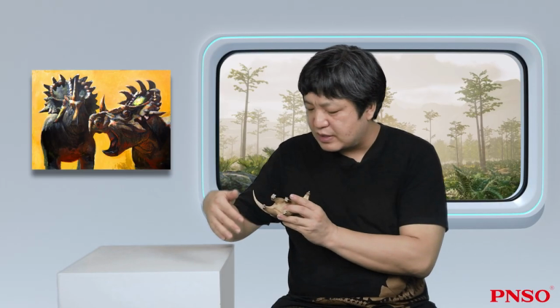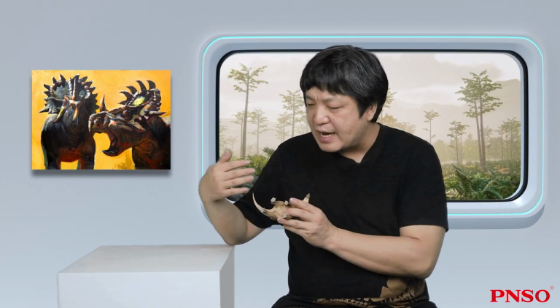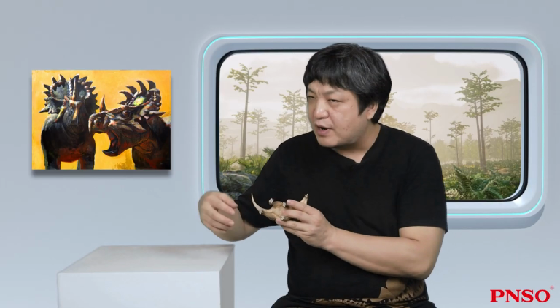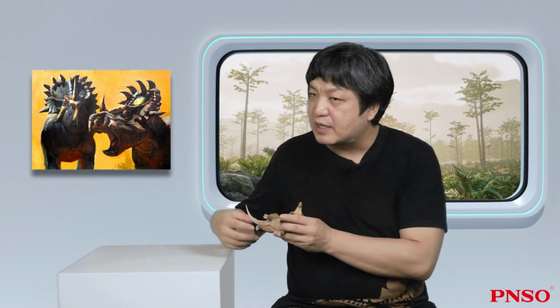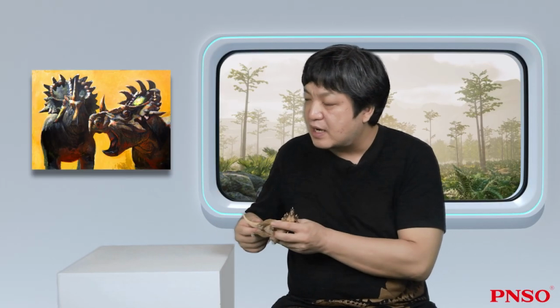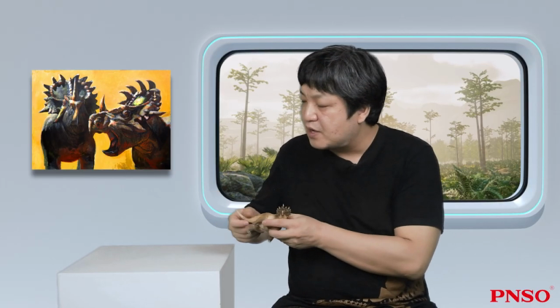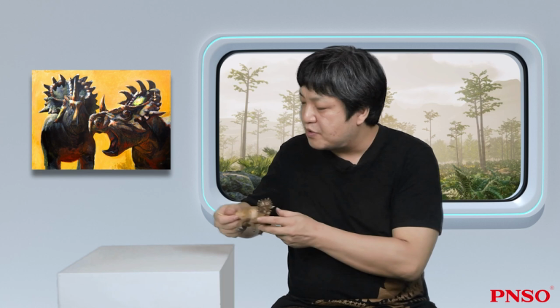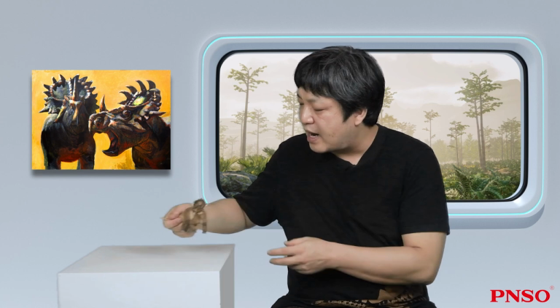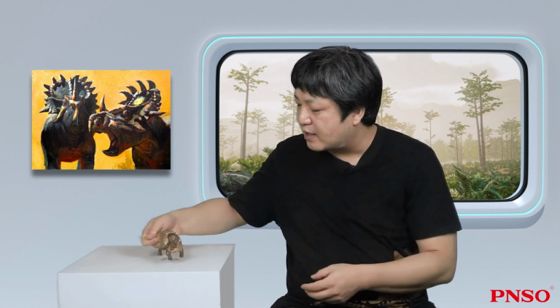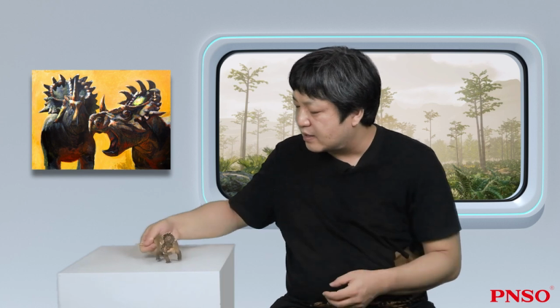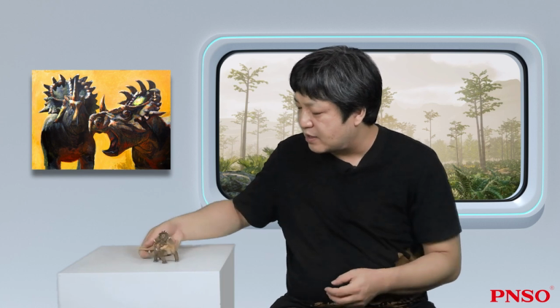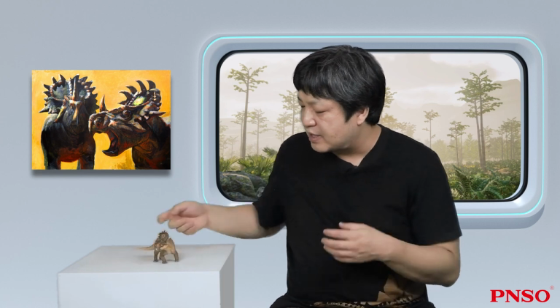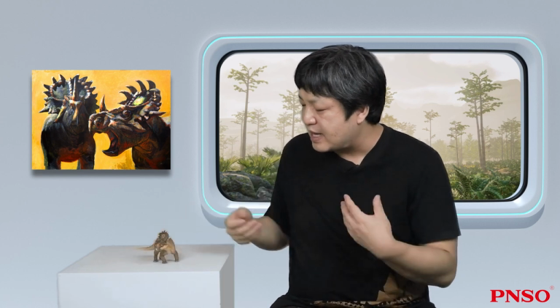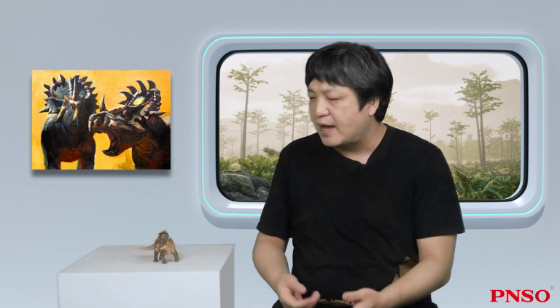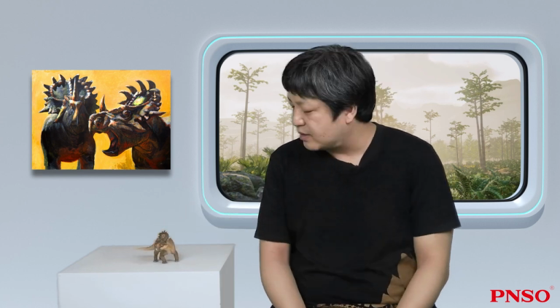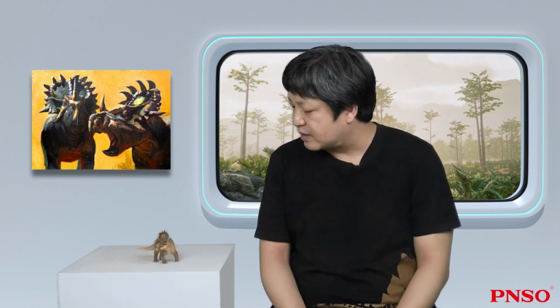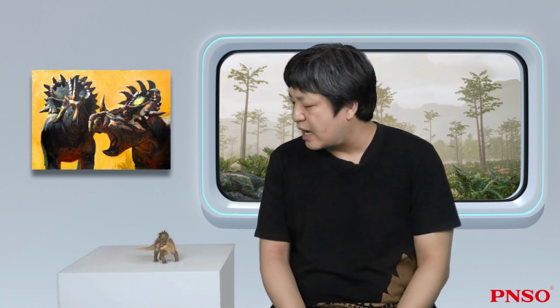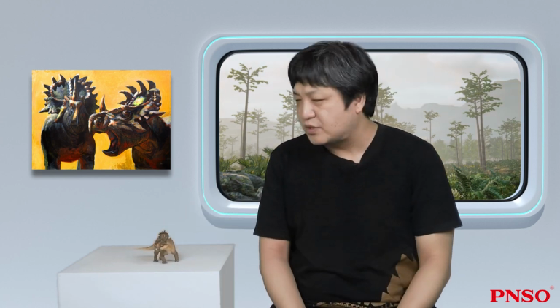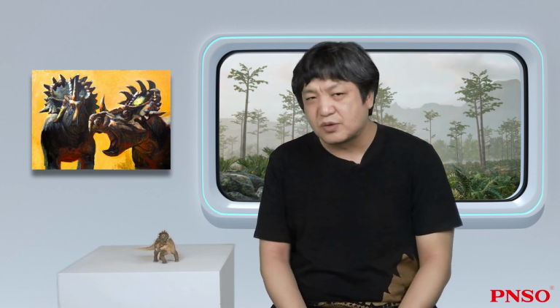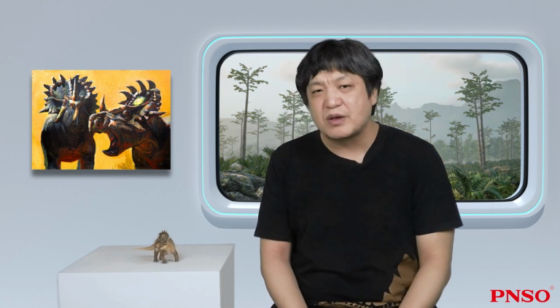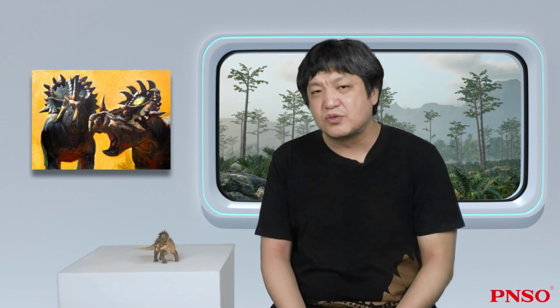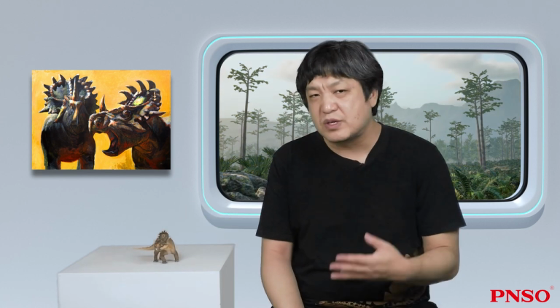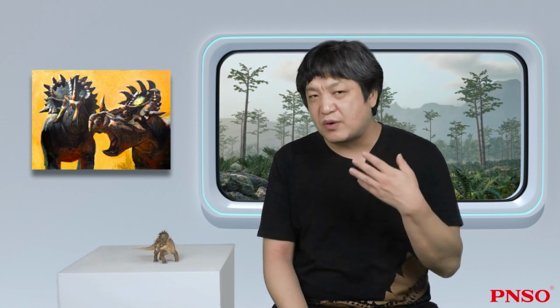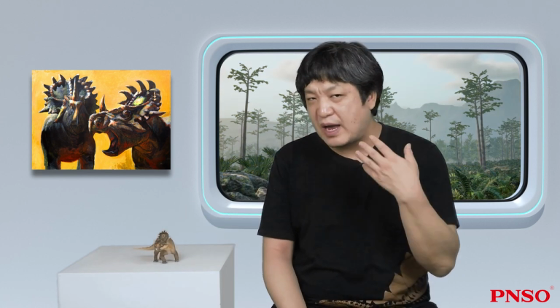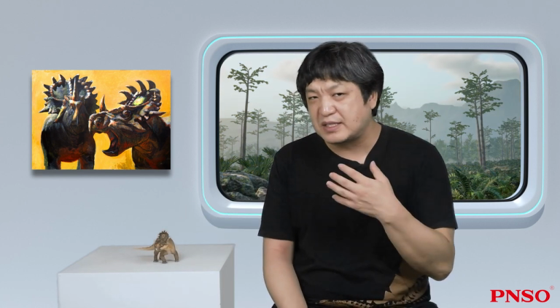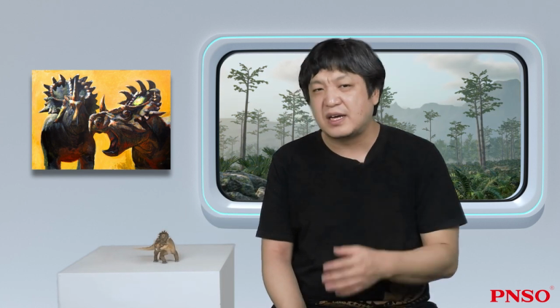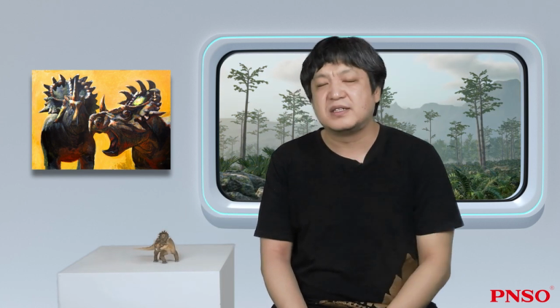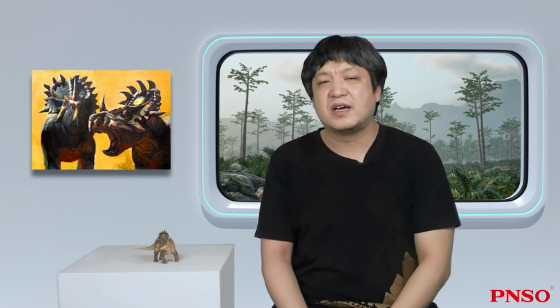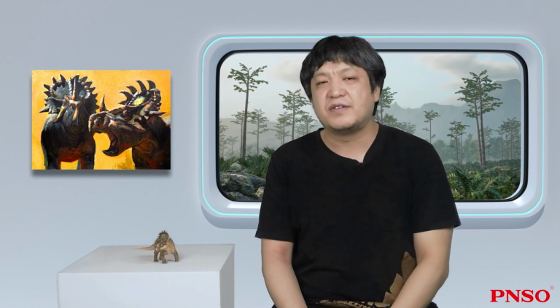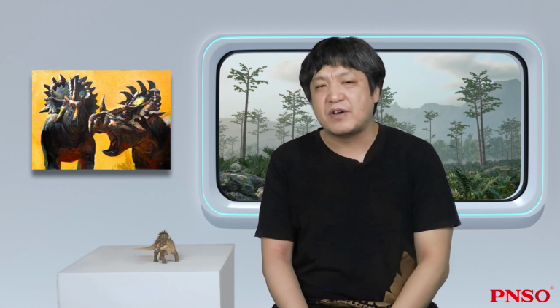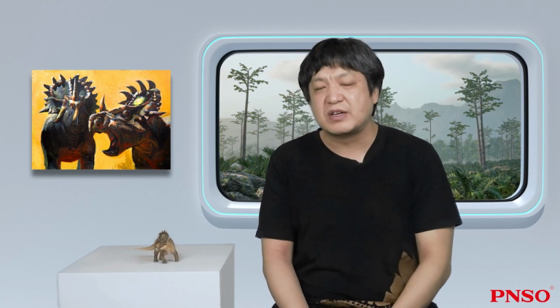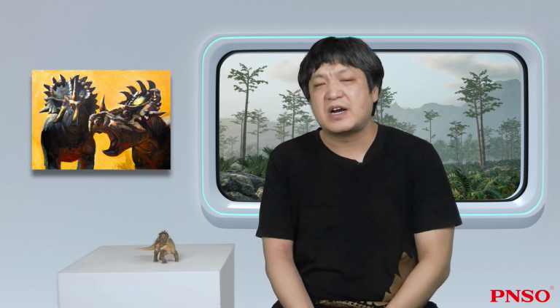That concludes our introduction to the Sinoceratops. Thank you all.